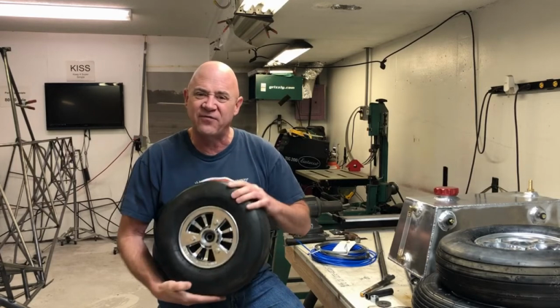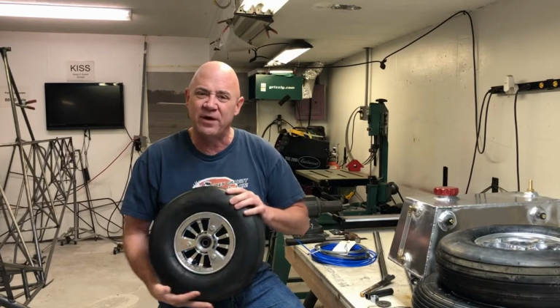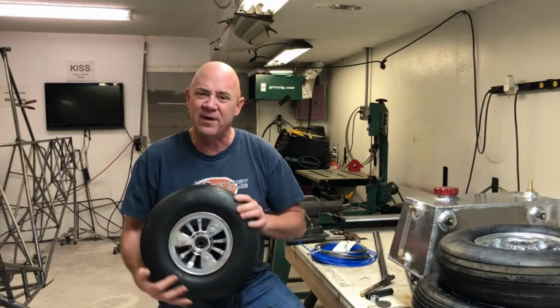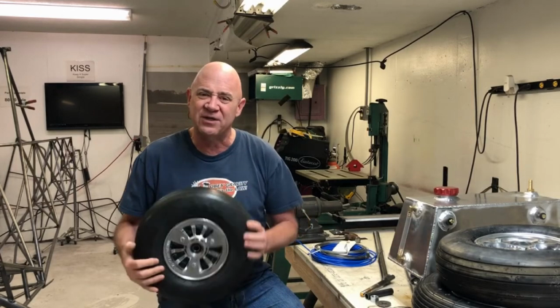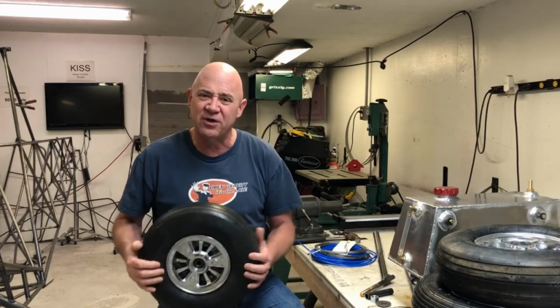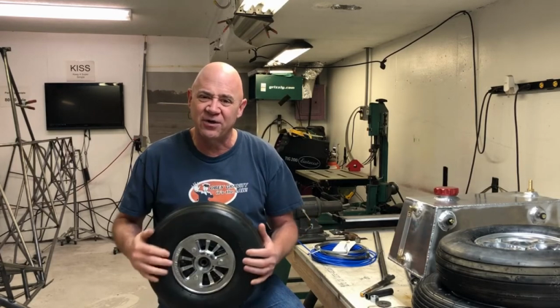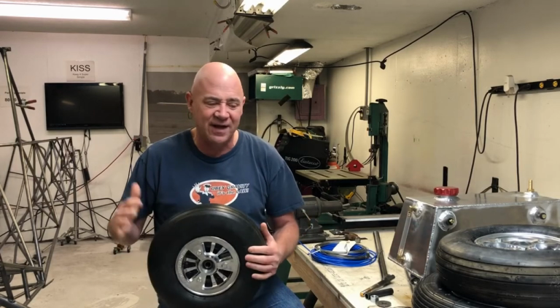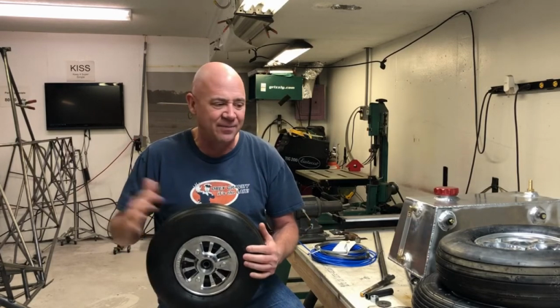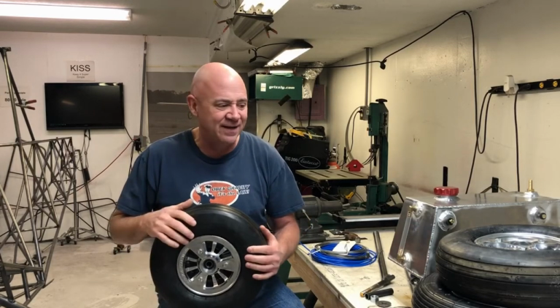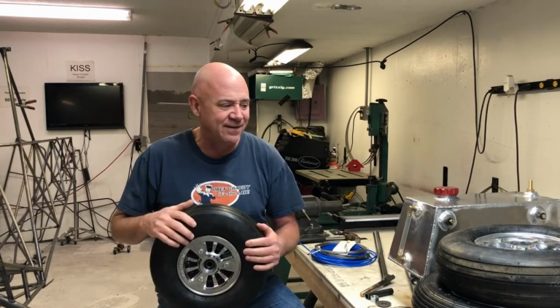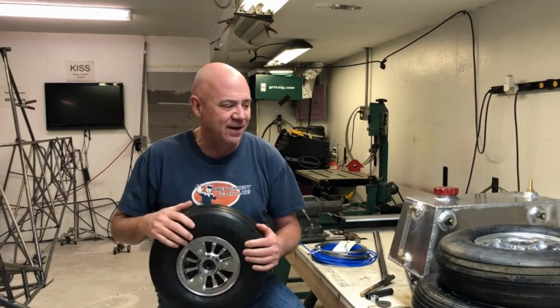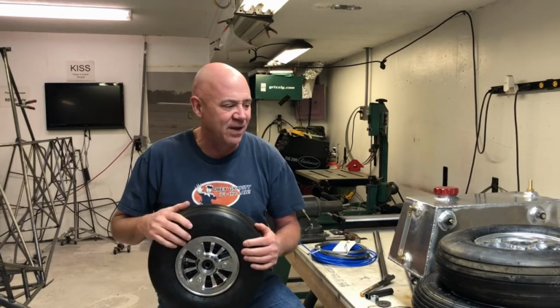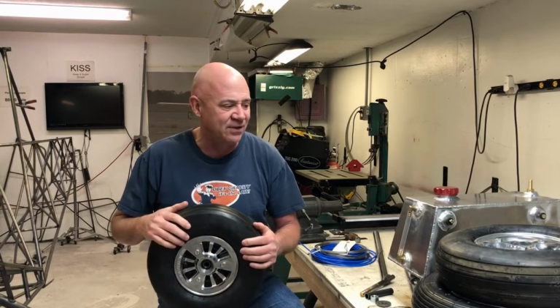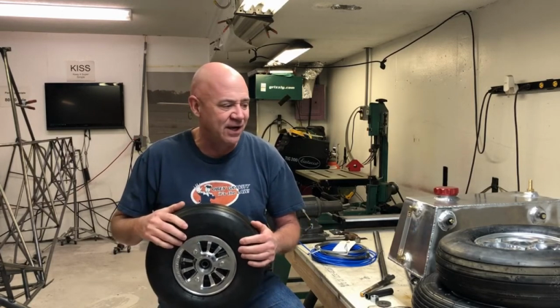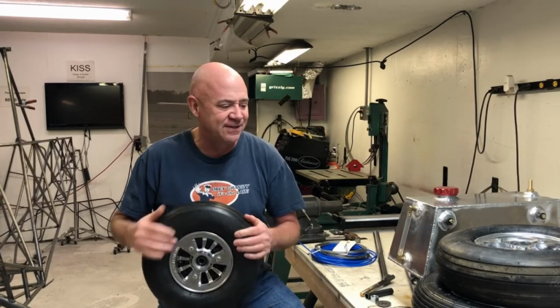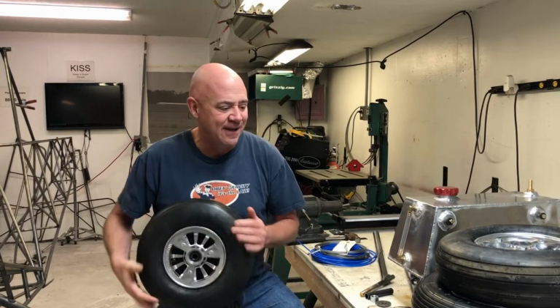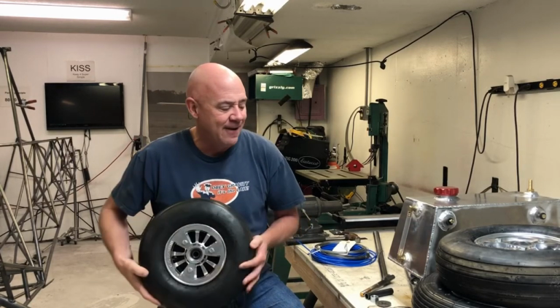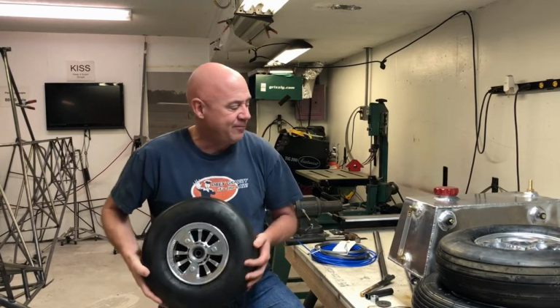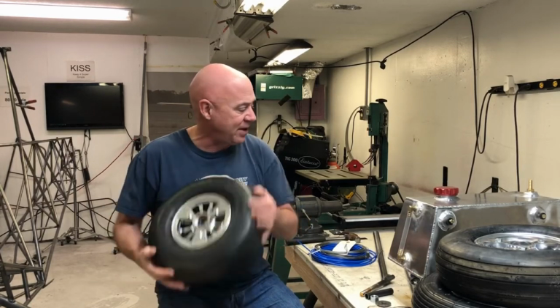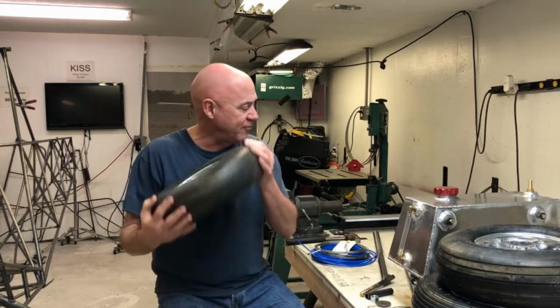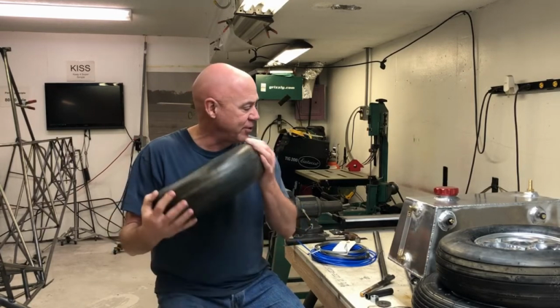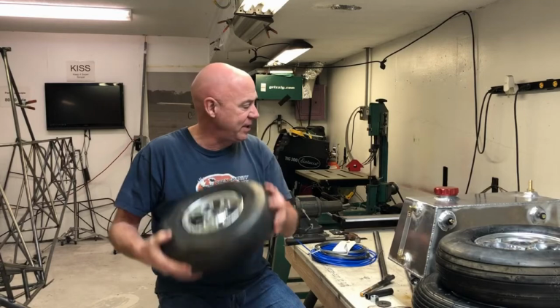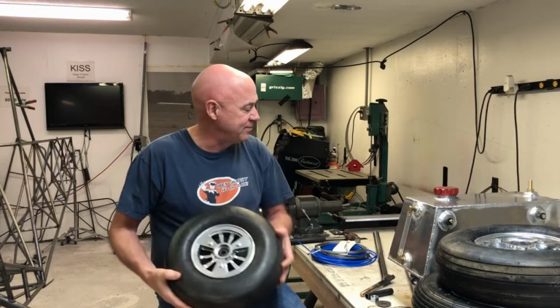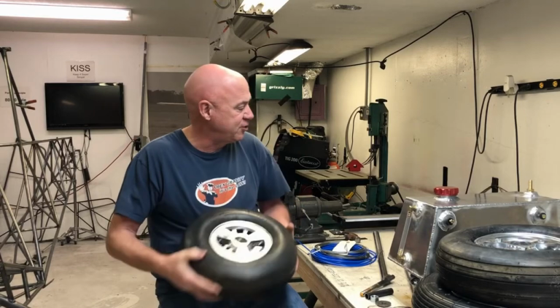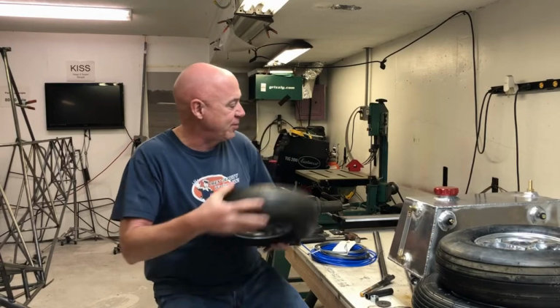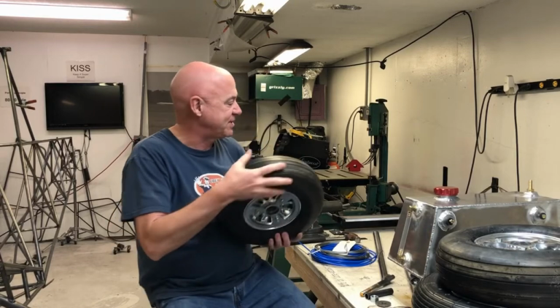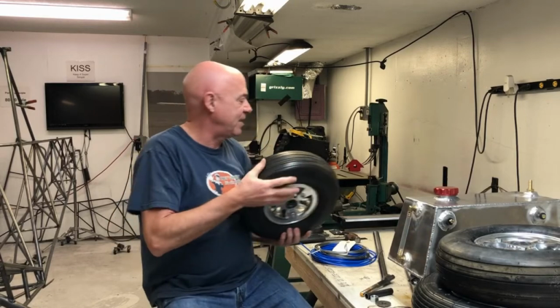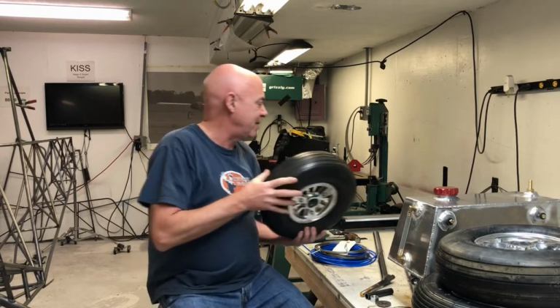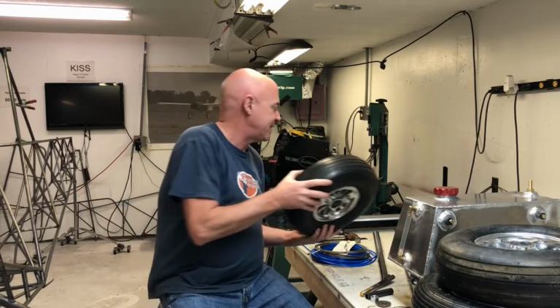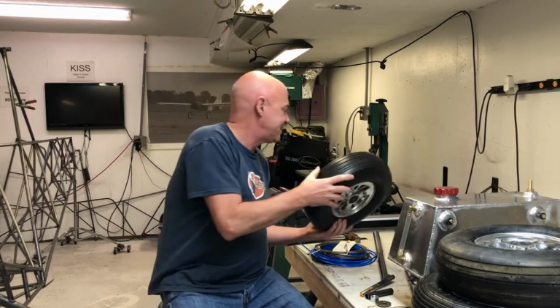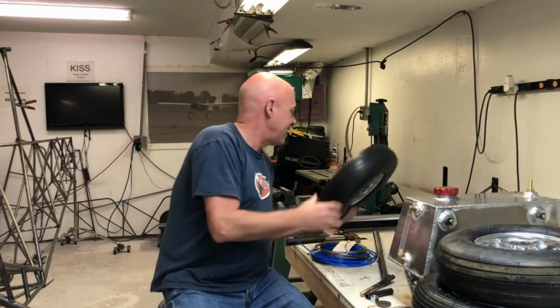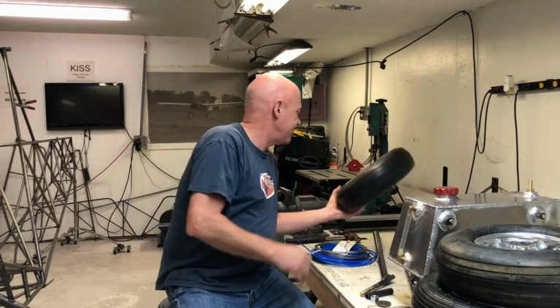I've got the 5/8 inch bearings in here now. I think these were about $40 to $50 a piece. I'm really super excited about these tires.